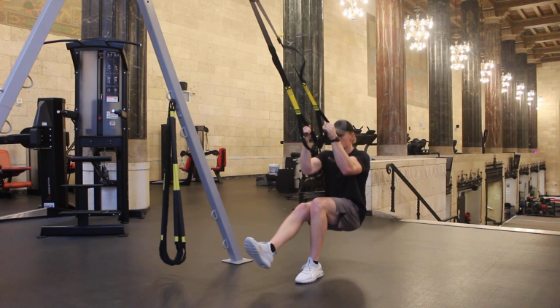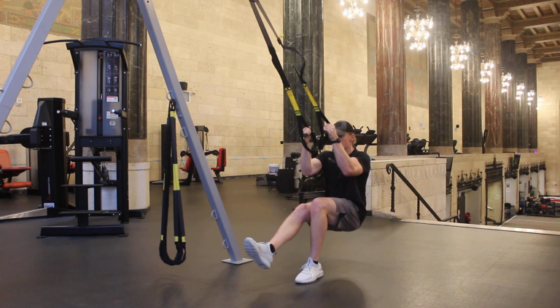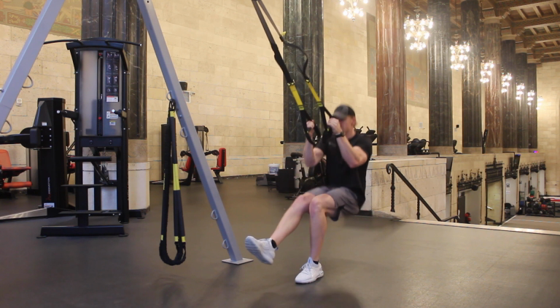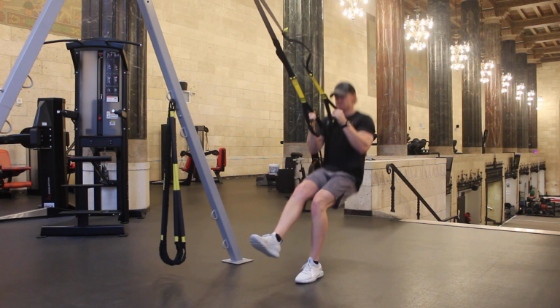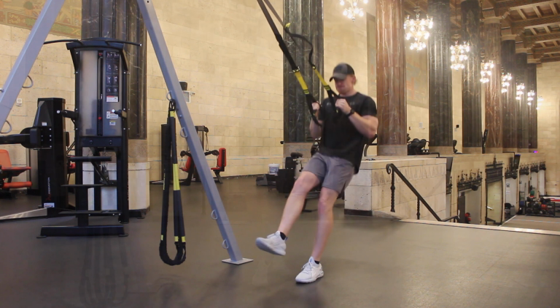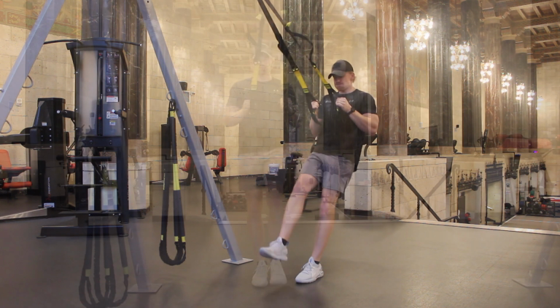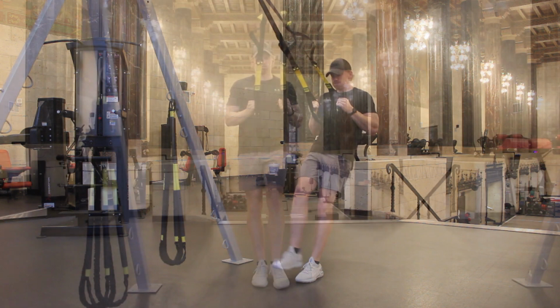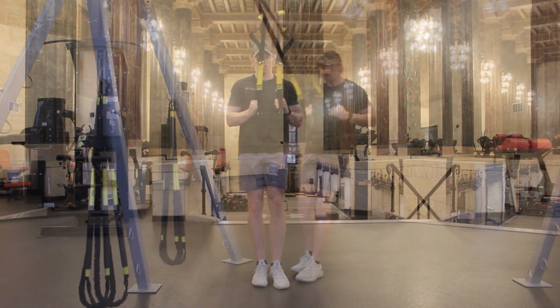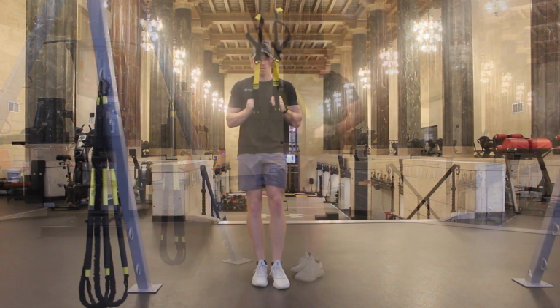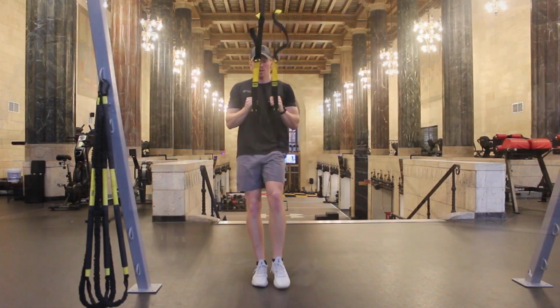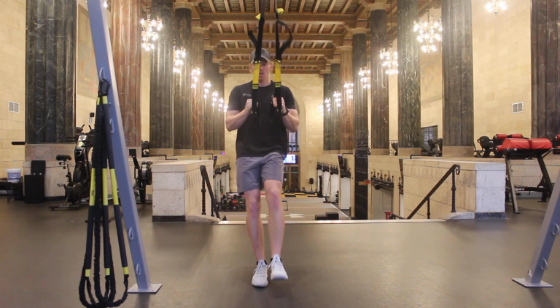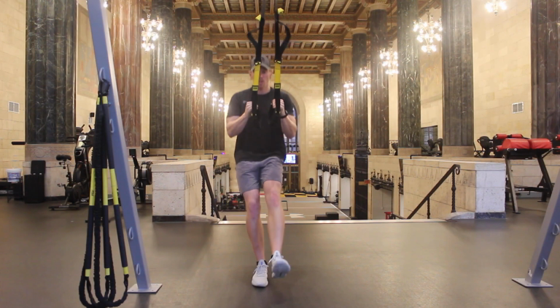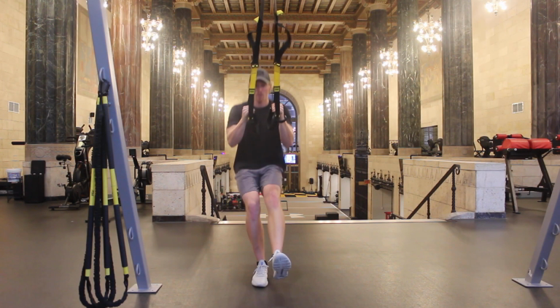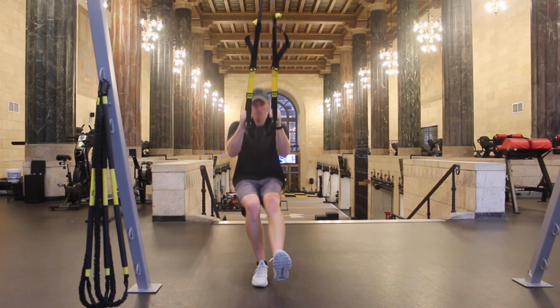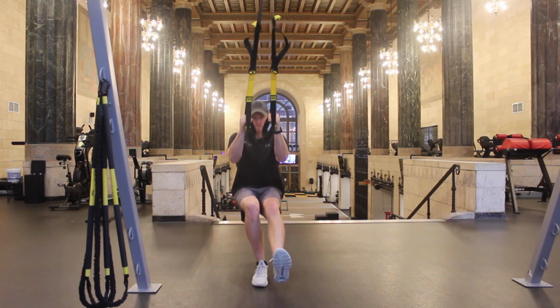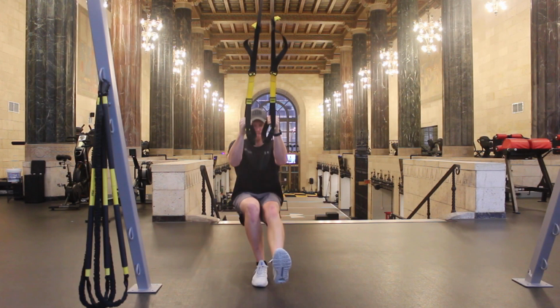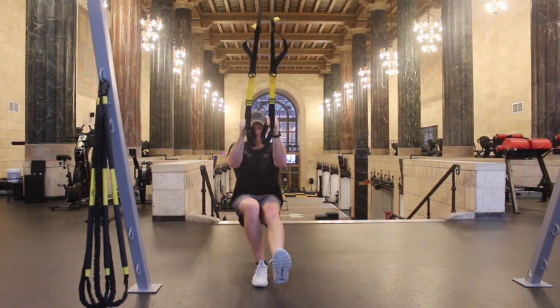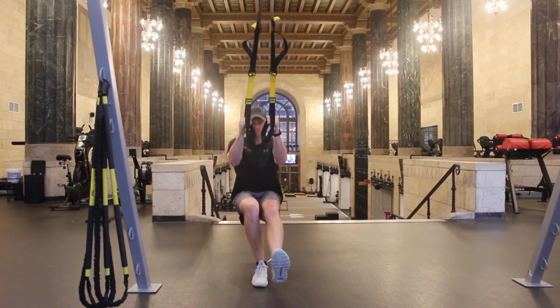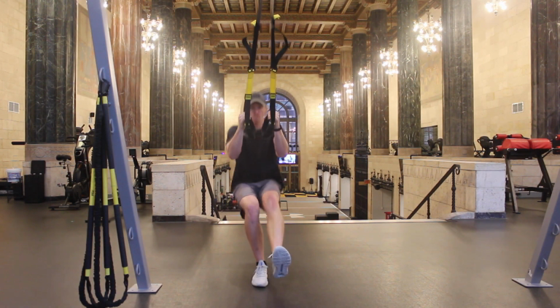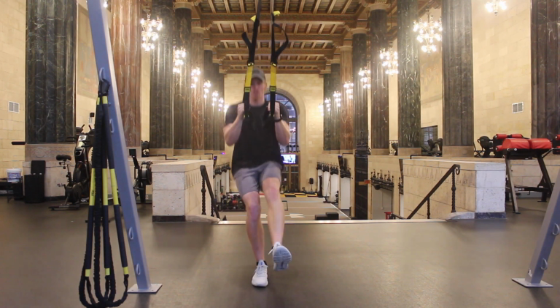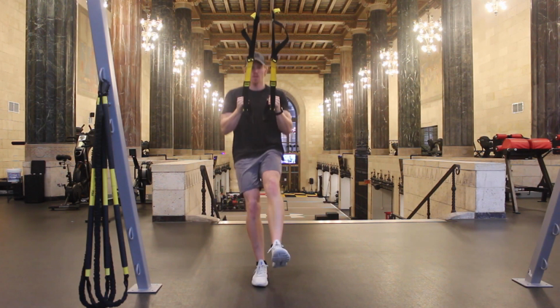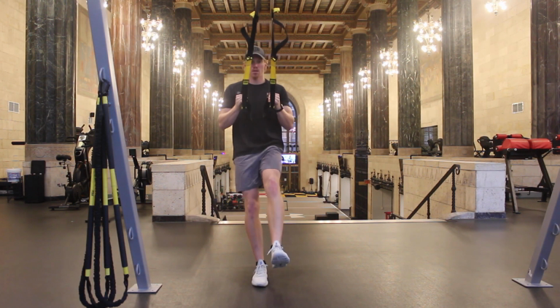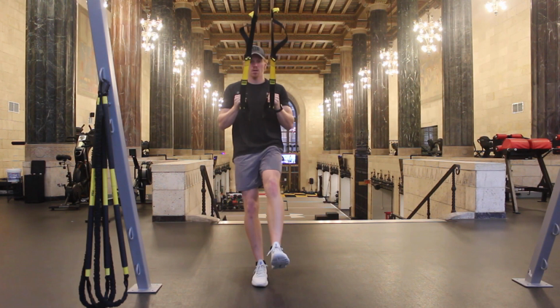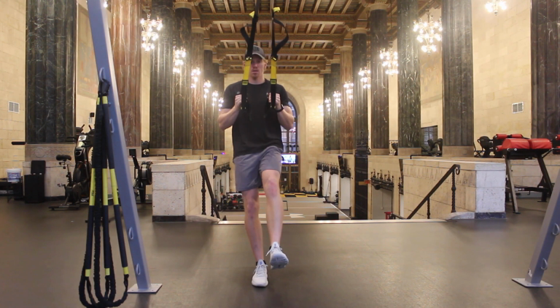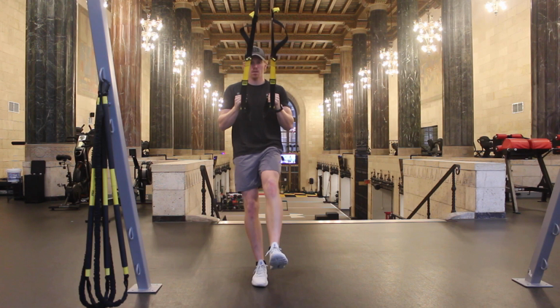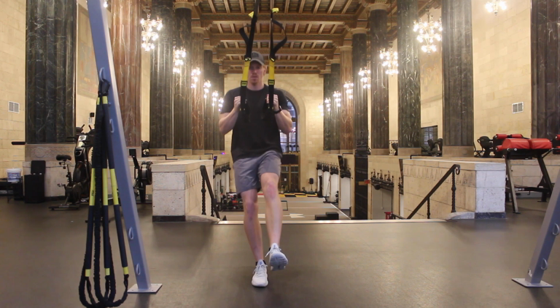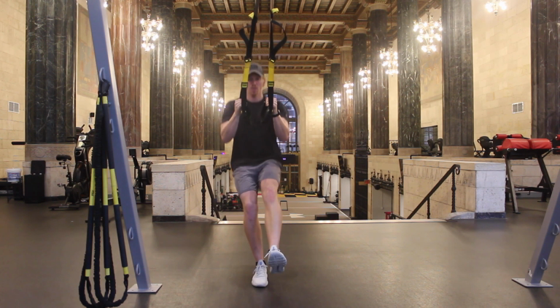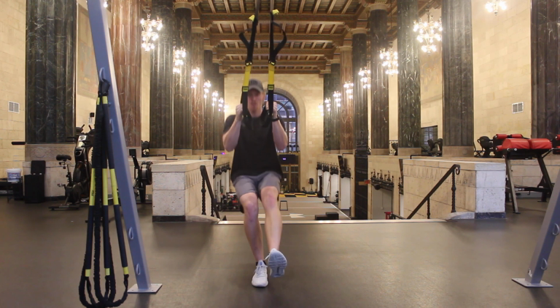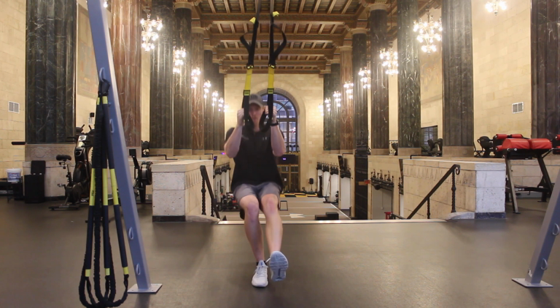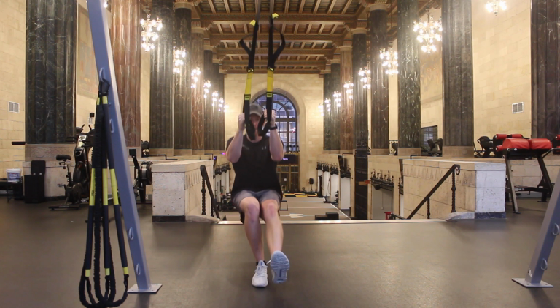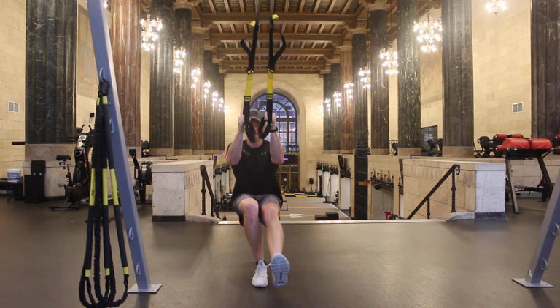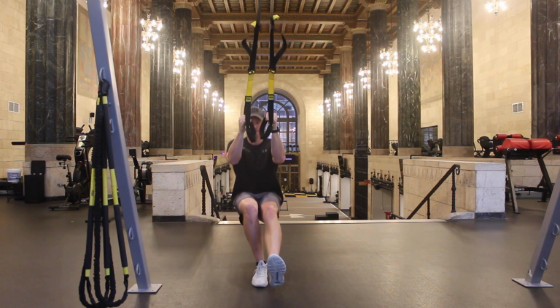Return to the starting position by driving your foot into the ground as hard as you can and pulling on the TRX for assistance.